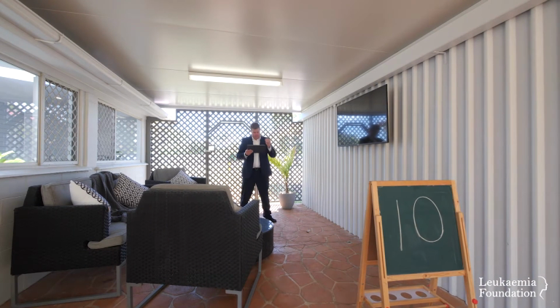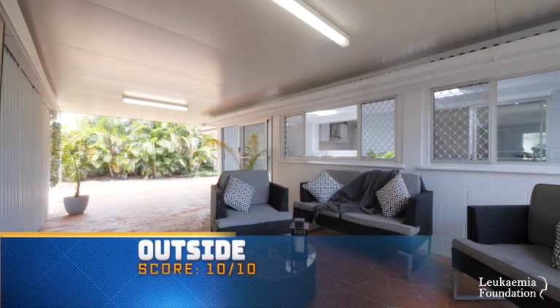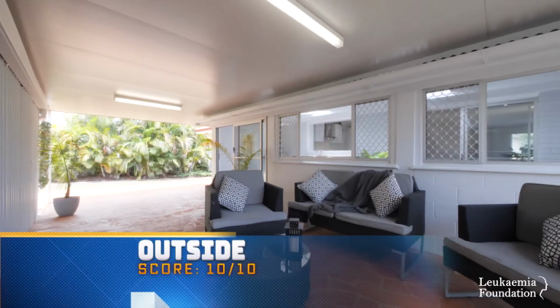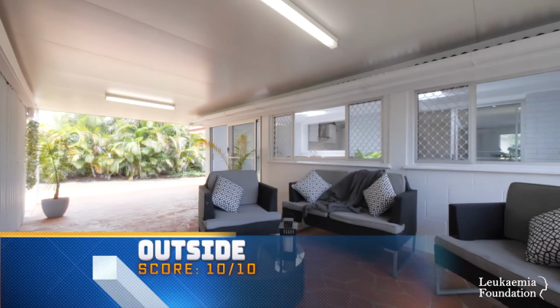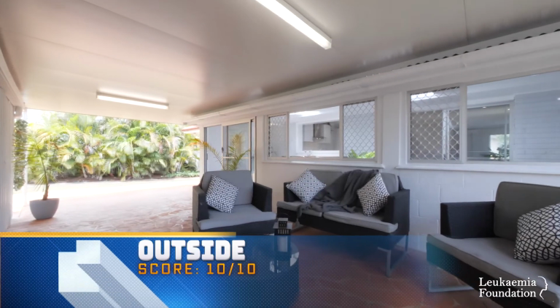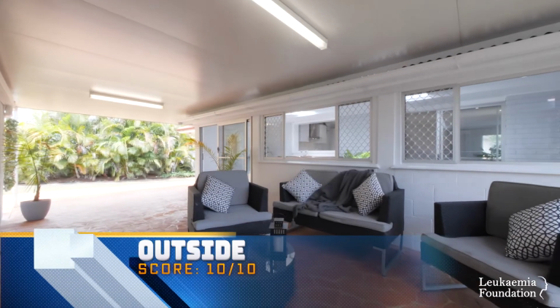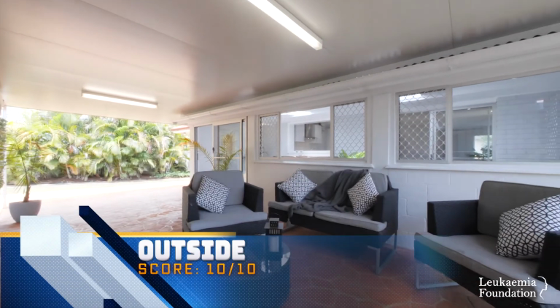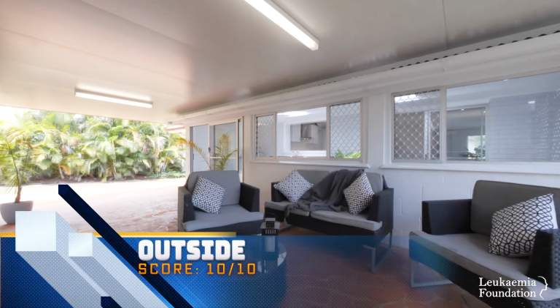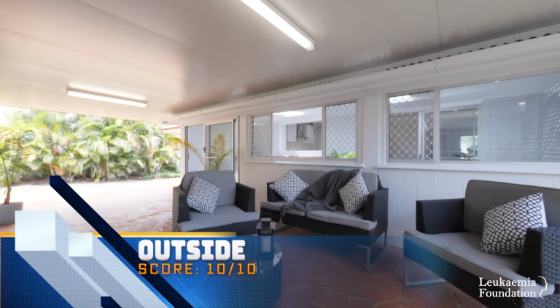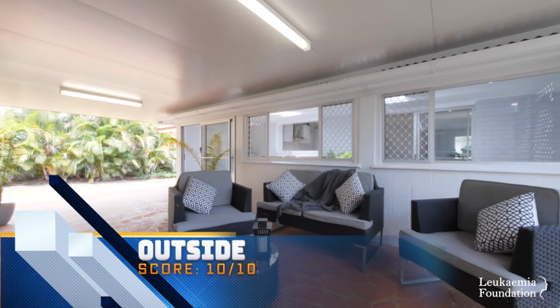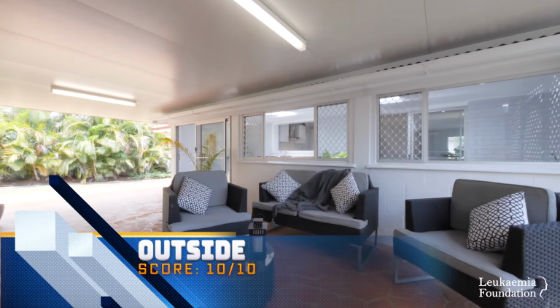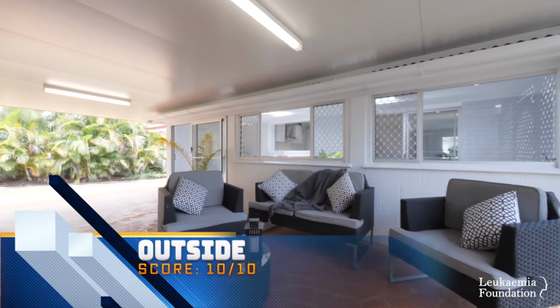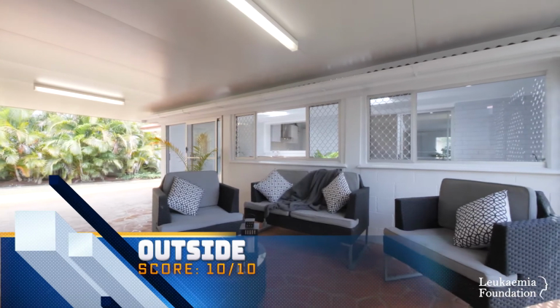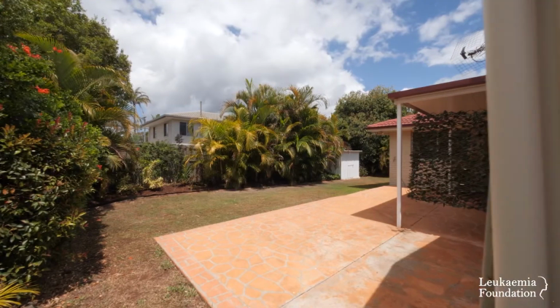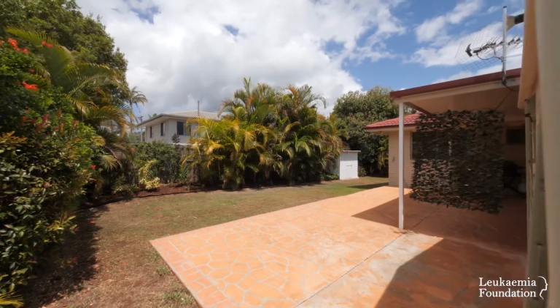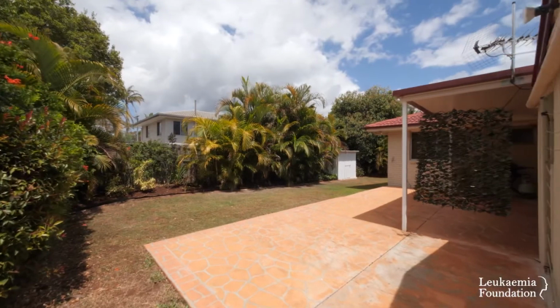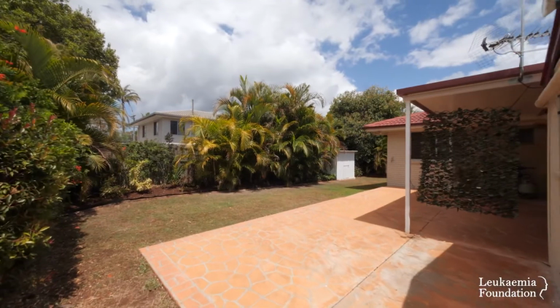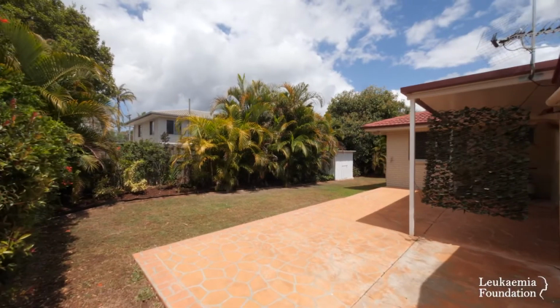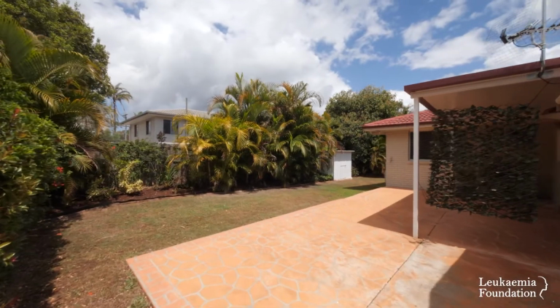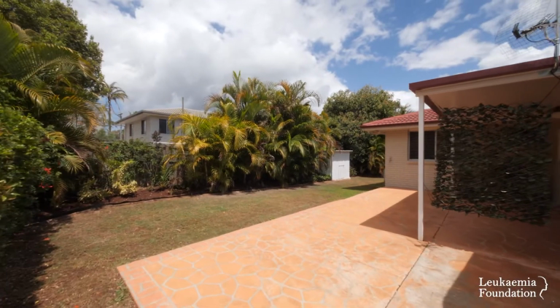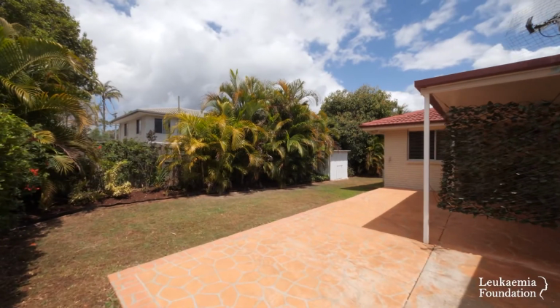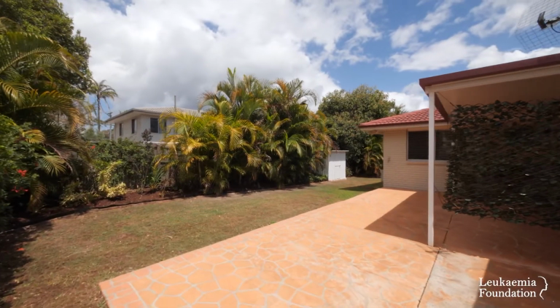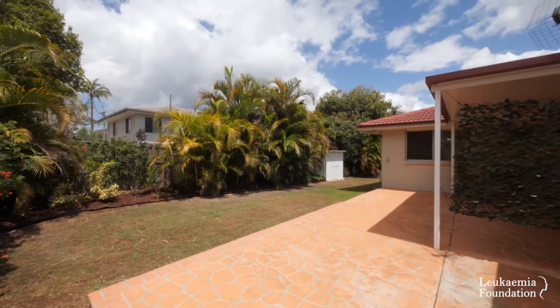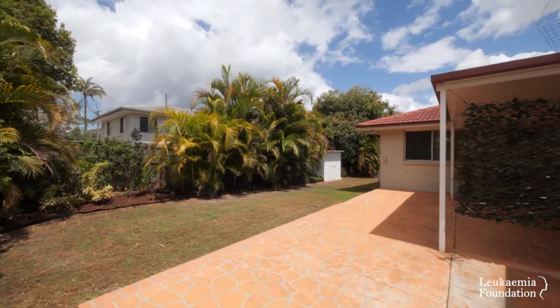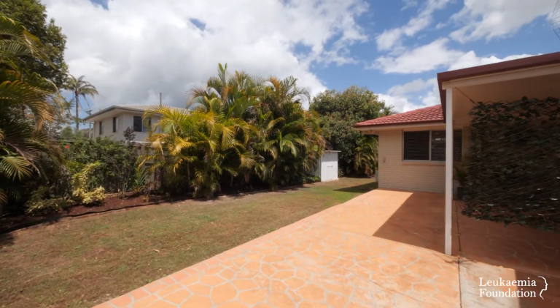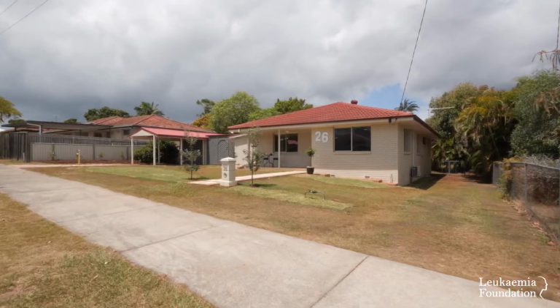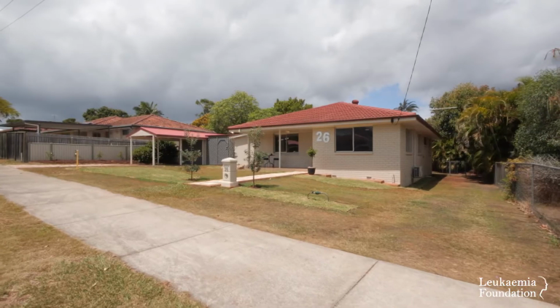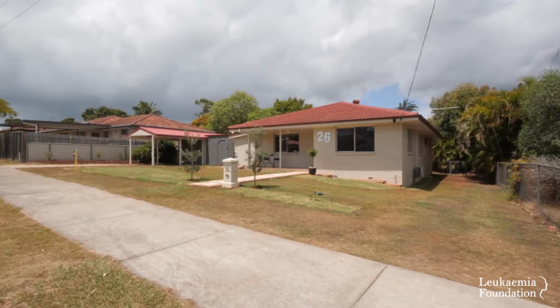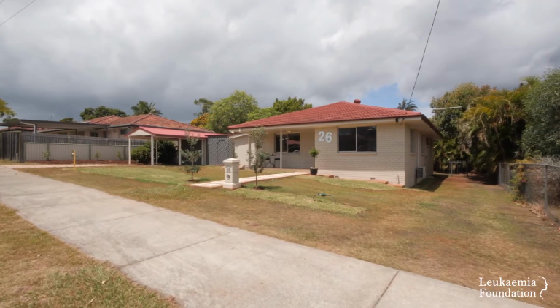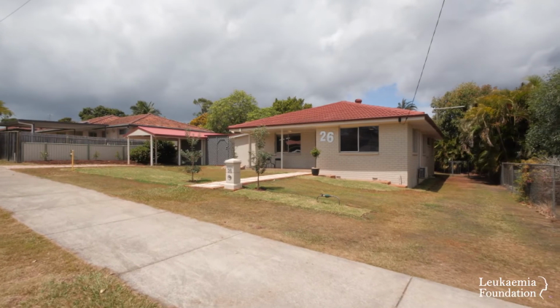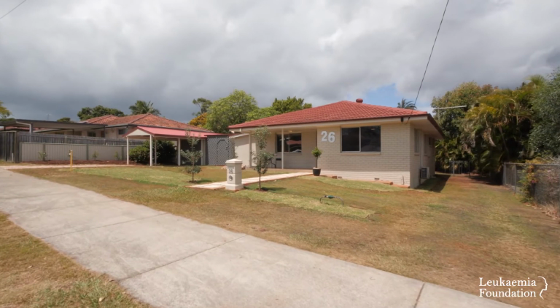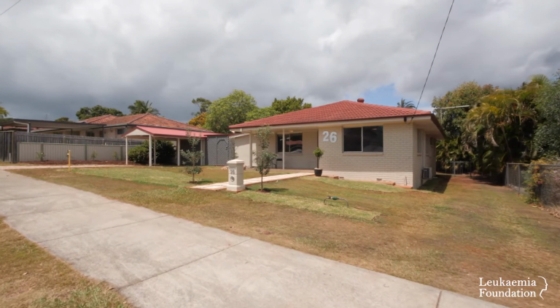Scoring a 10 out of 10 for the outside entertainment — a beautiful covered entertainment area with large site access and covered garage.